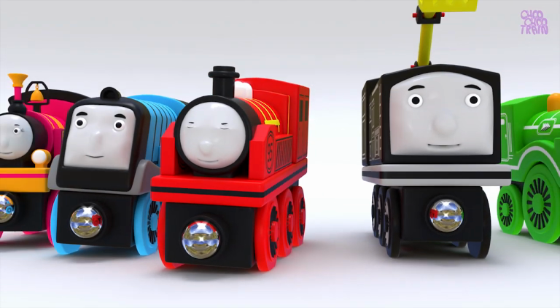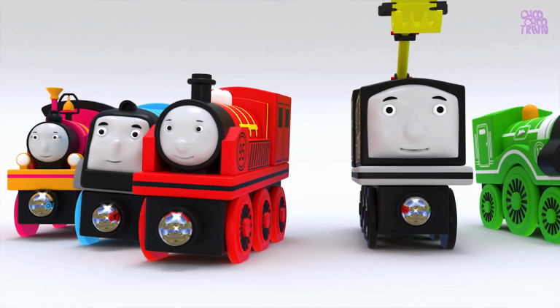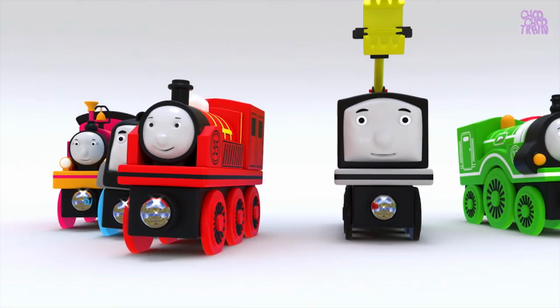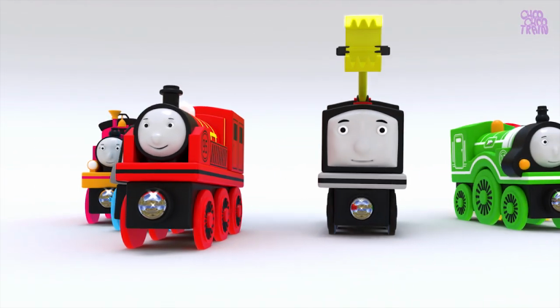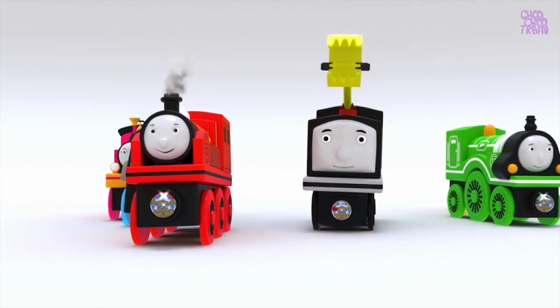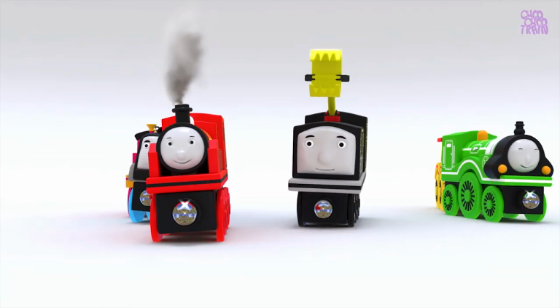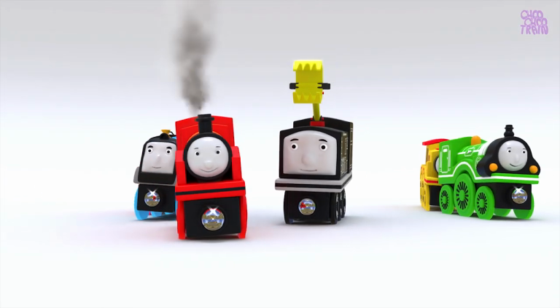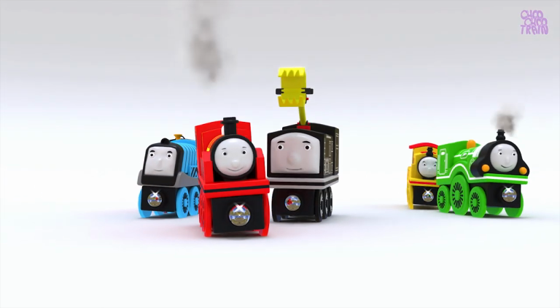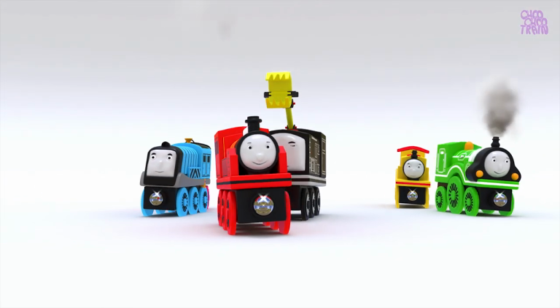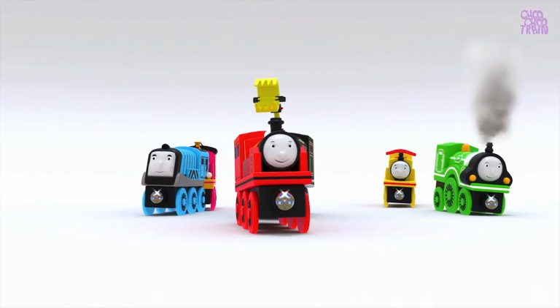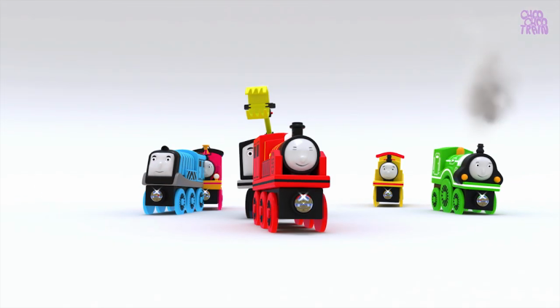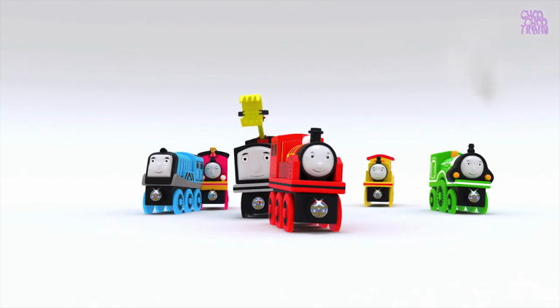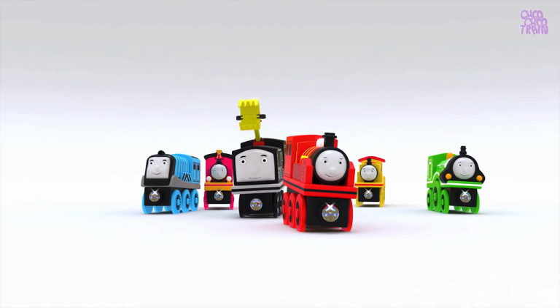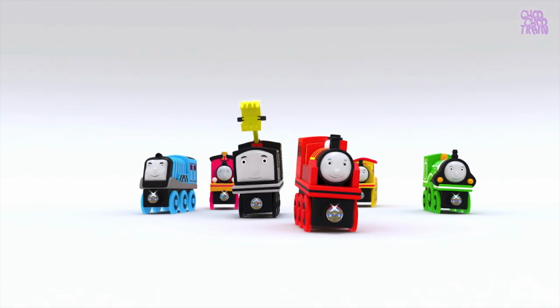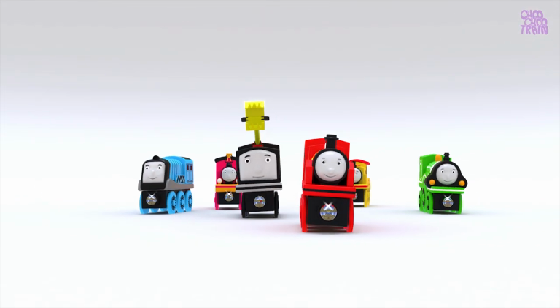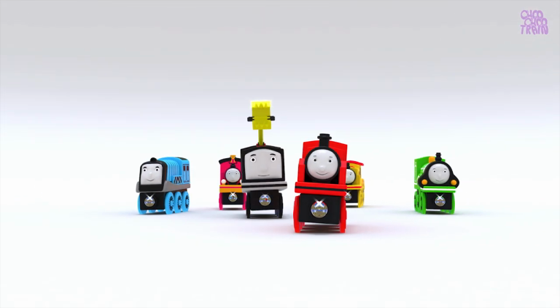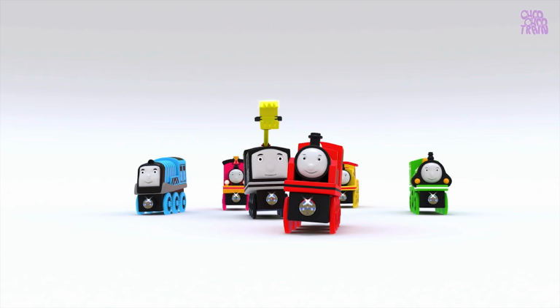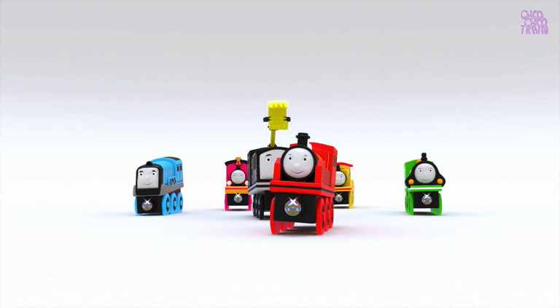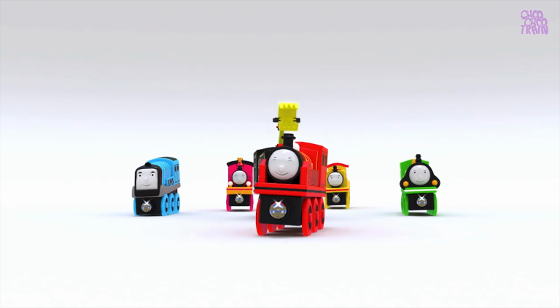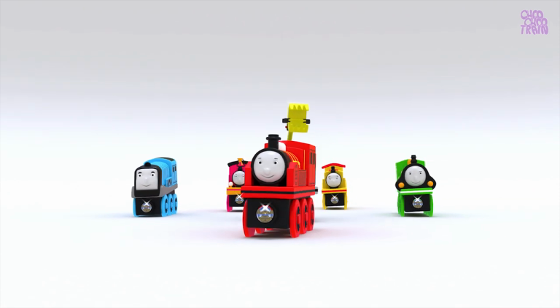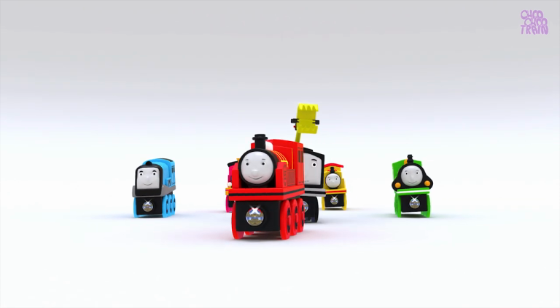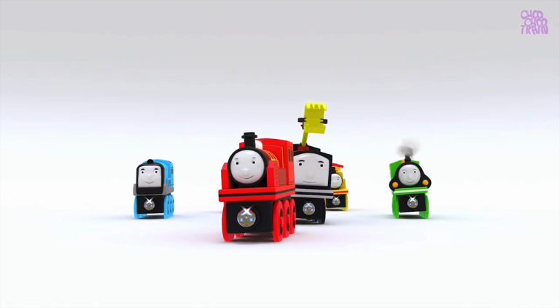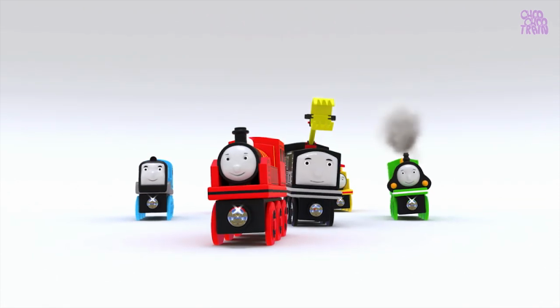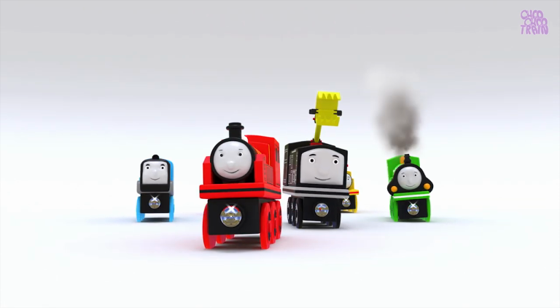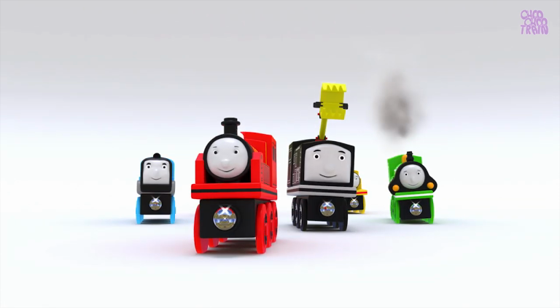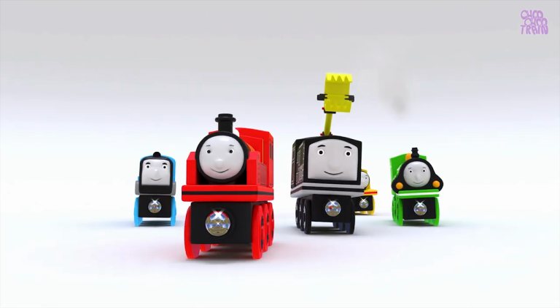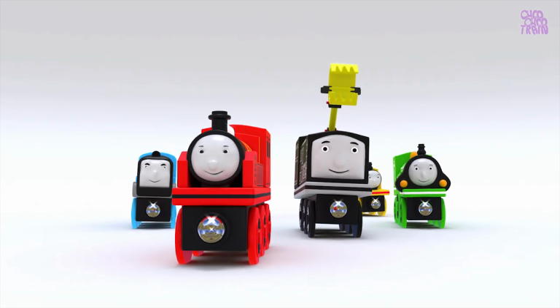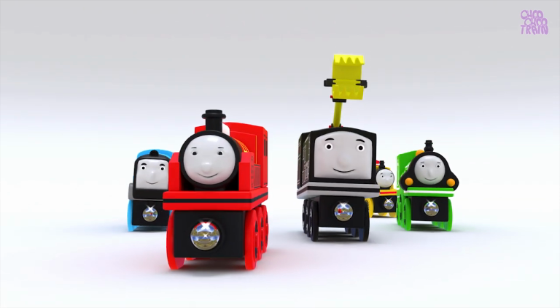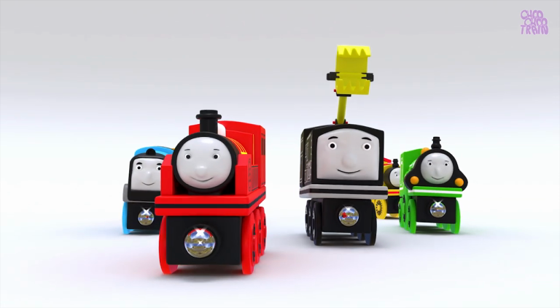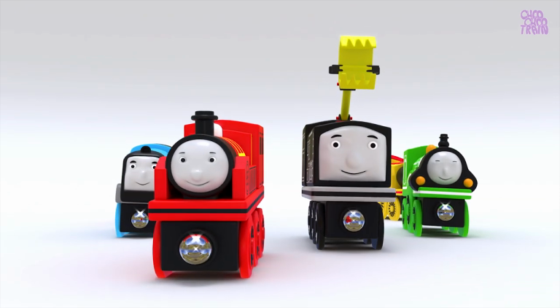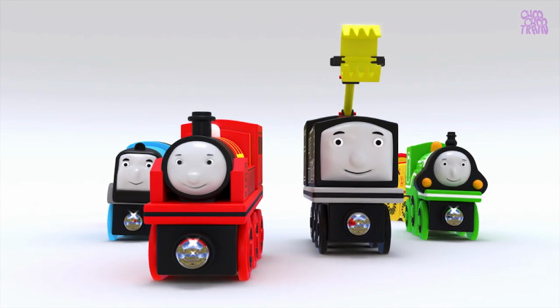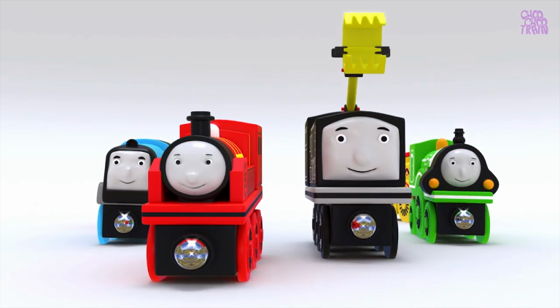Hello friends! Look! All trains are having a good time!